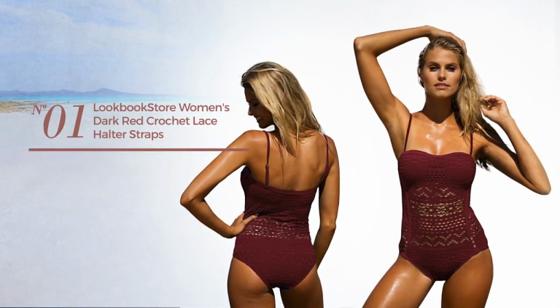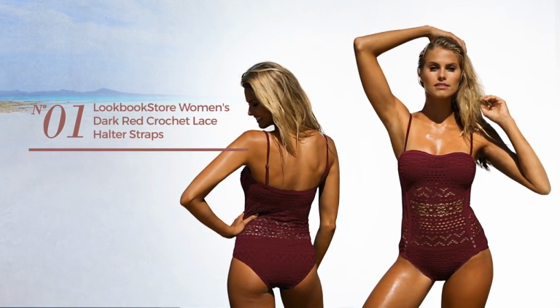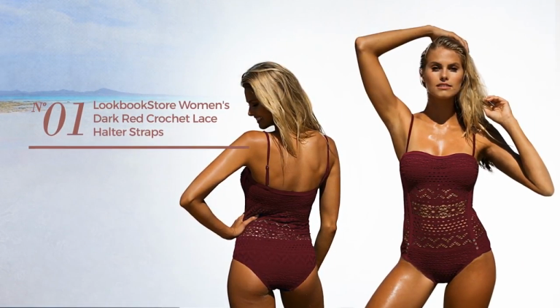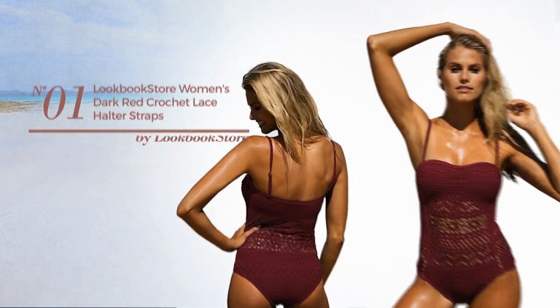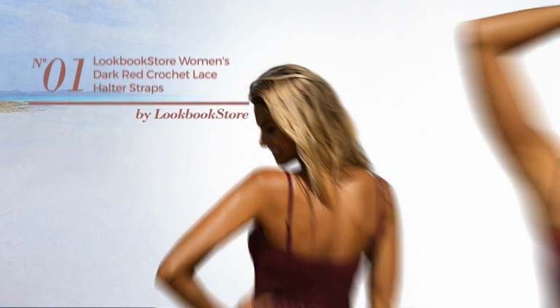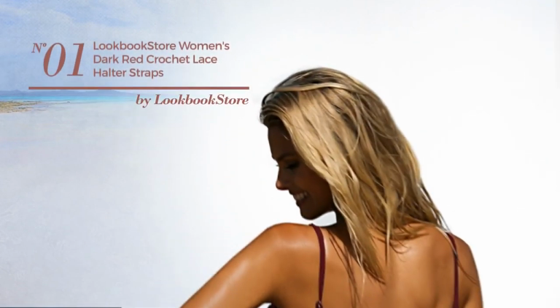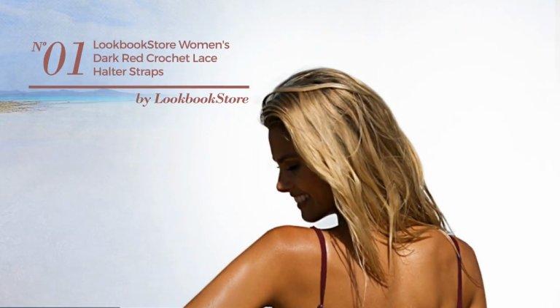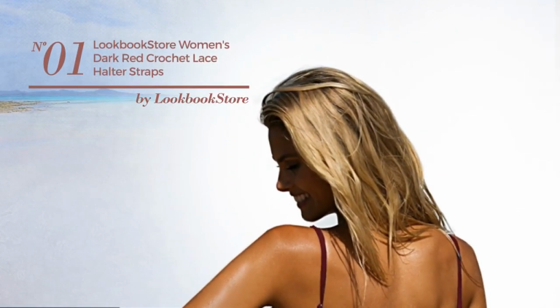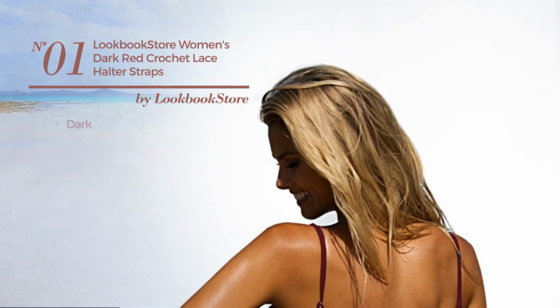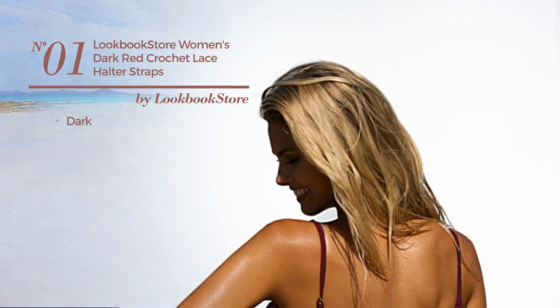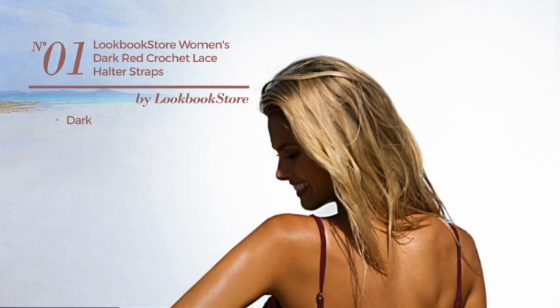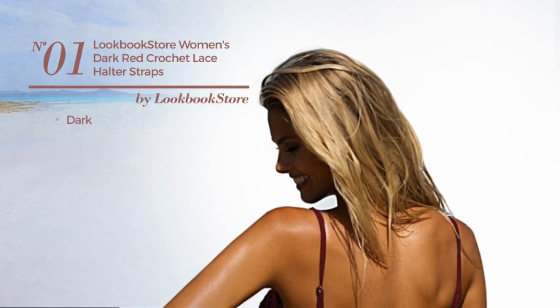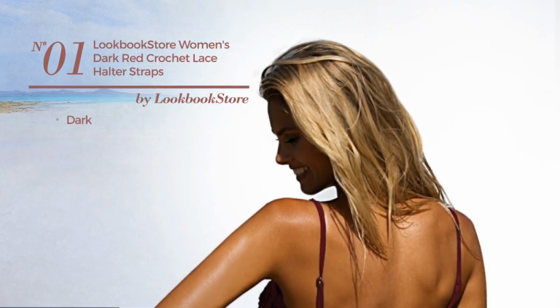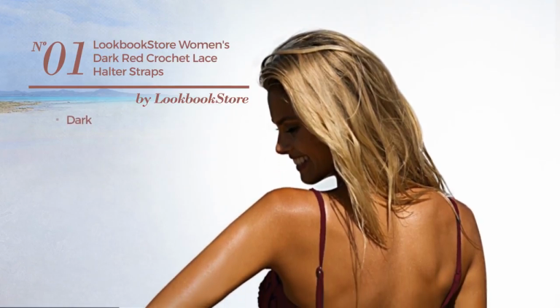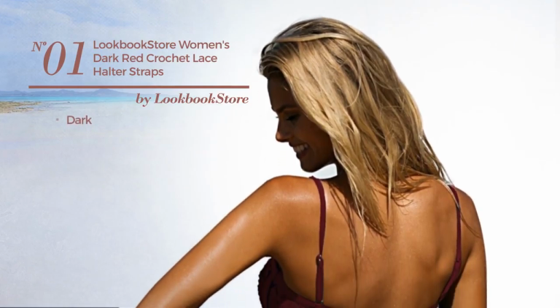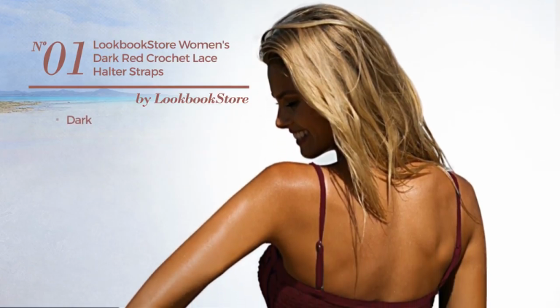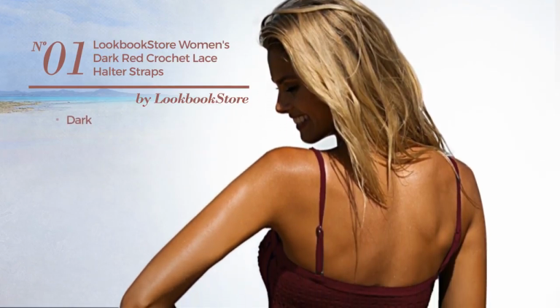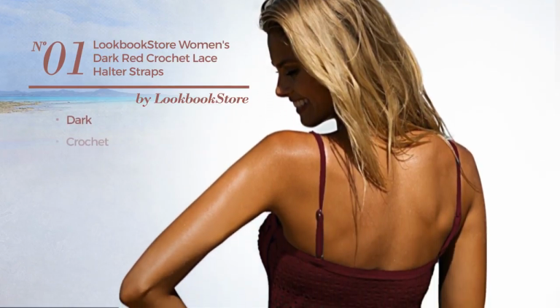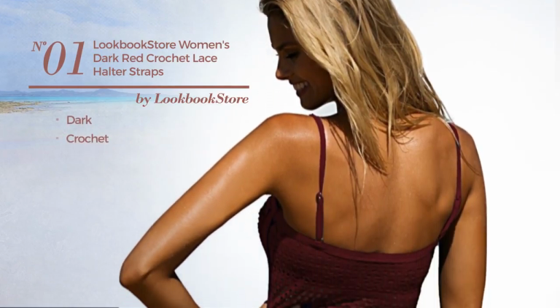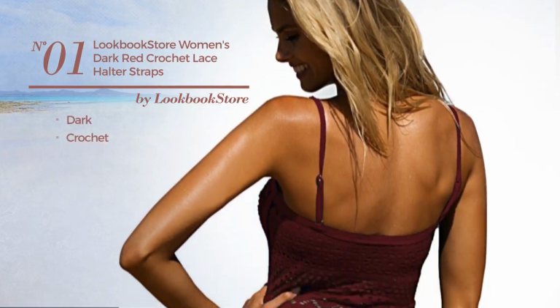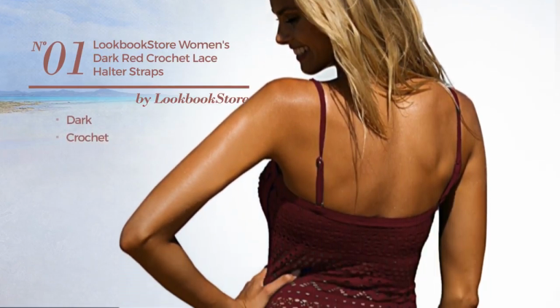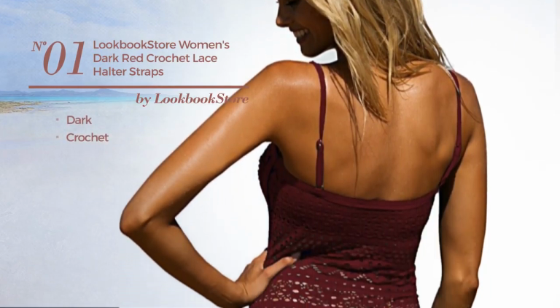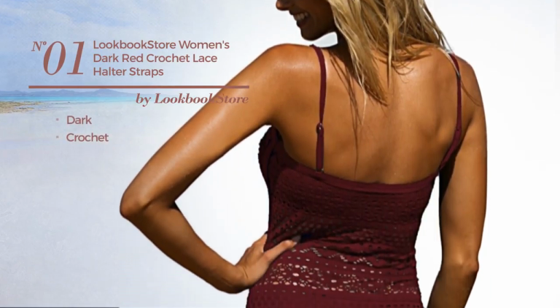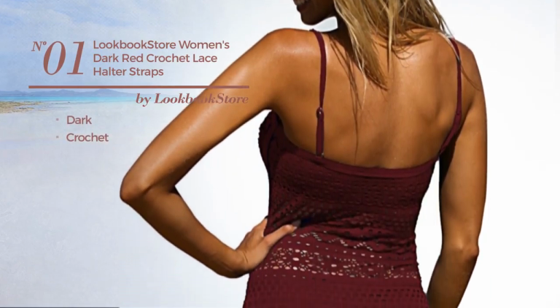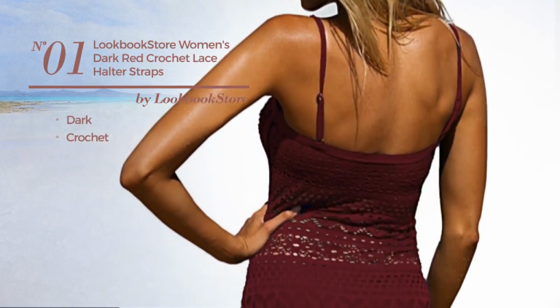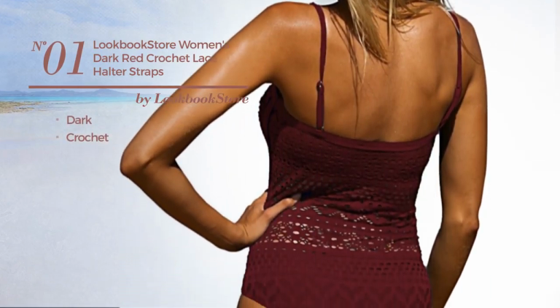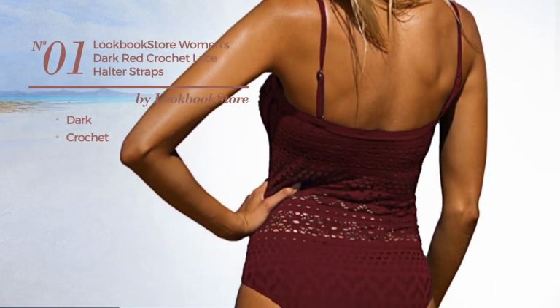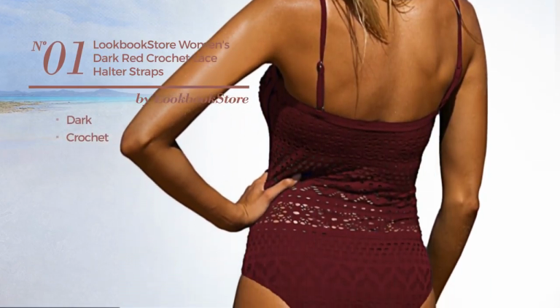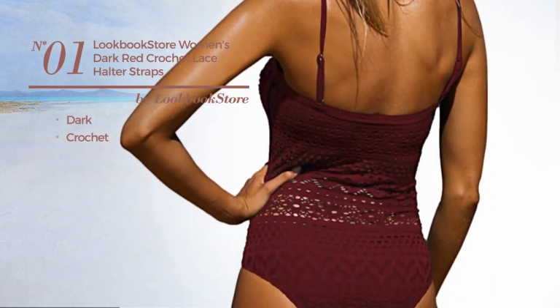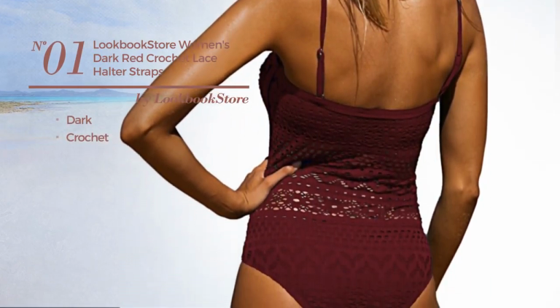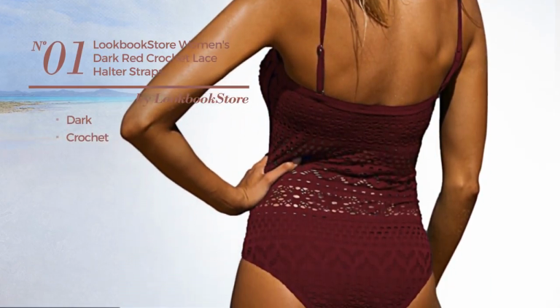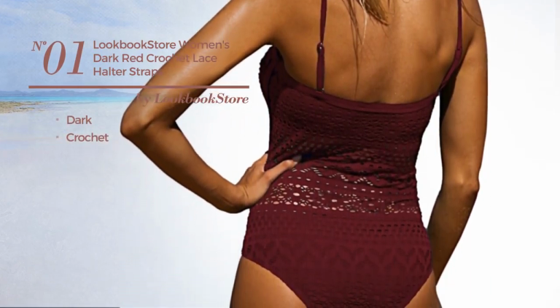Number 1. Featuring a dark design made of crochet. Available in 15 more colors.